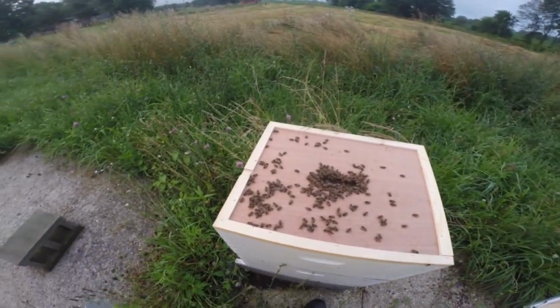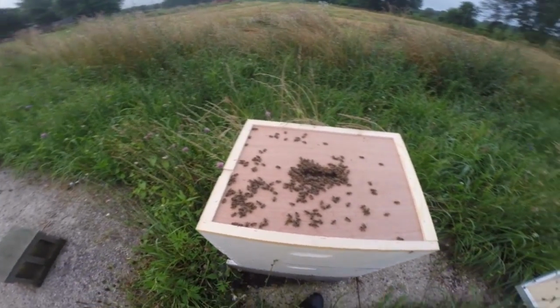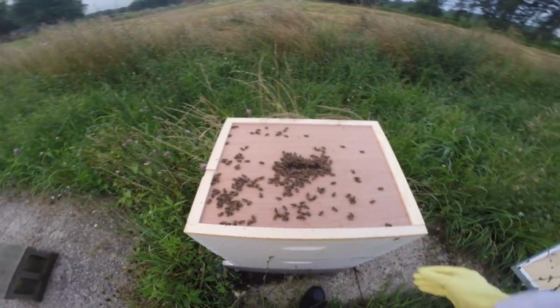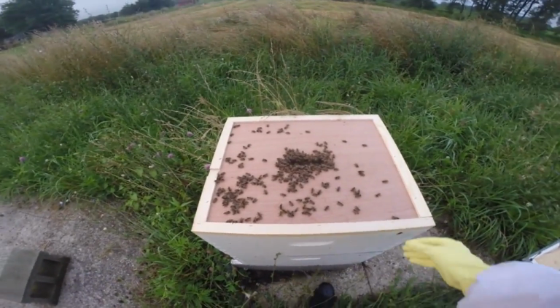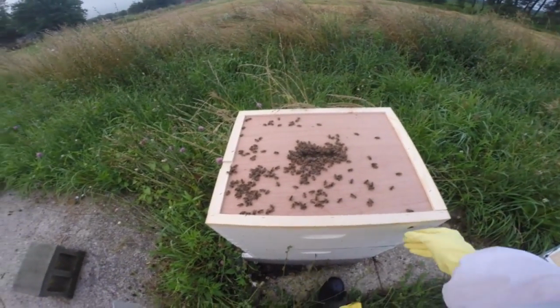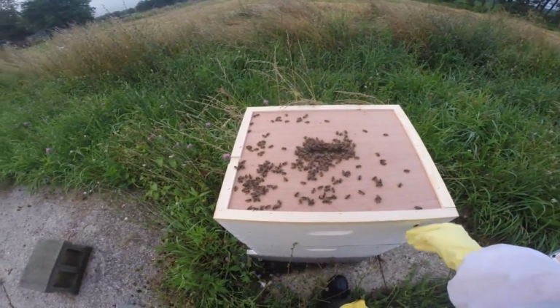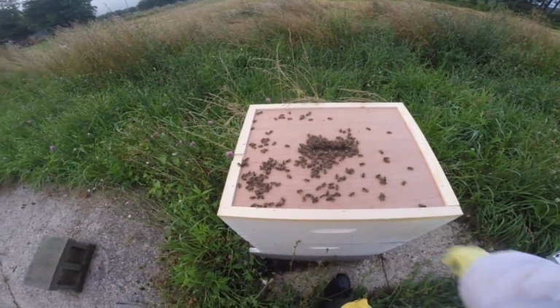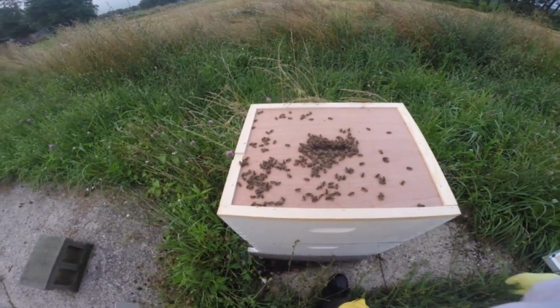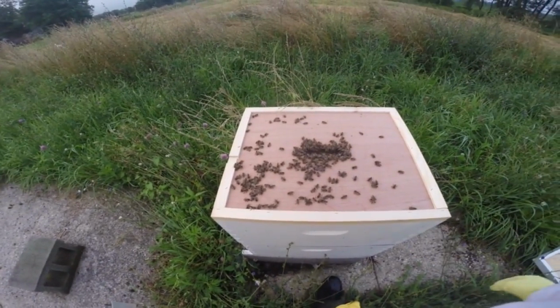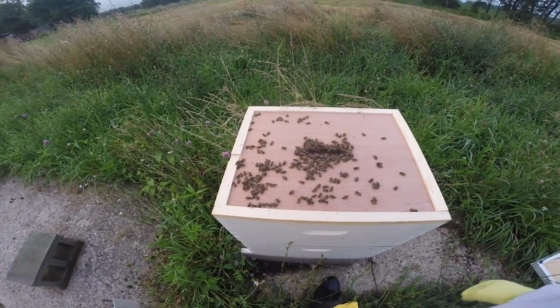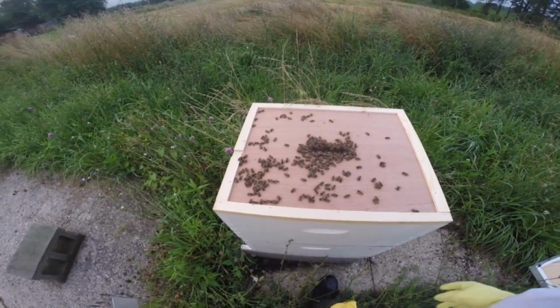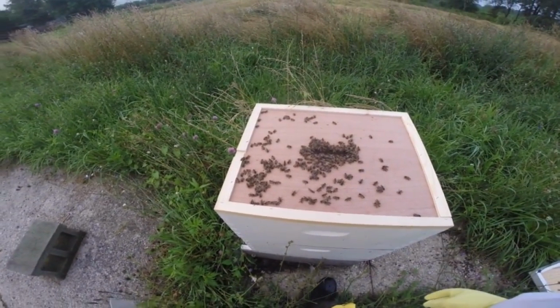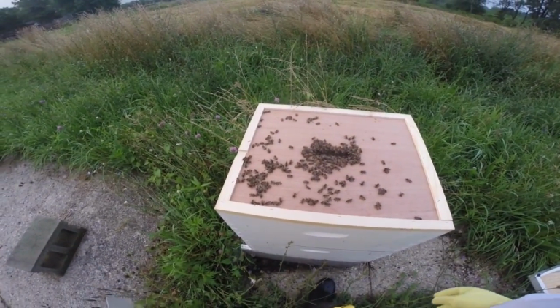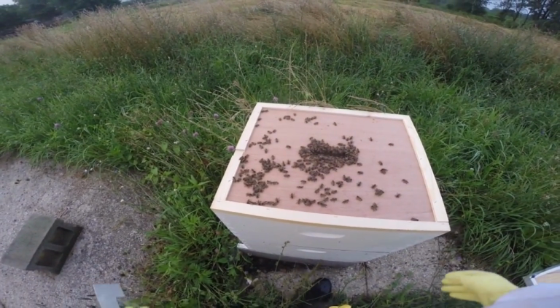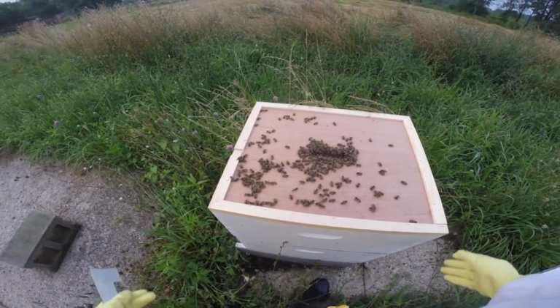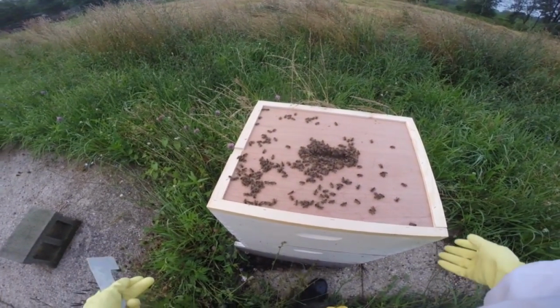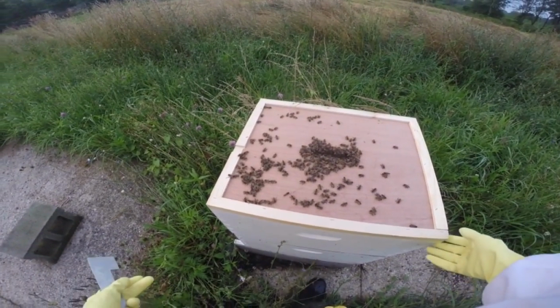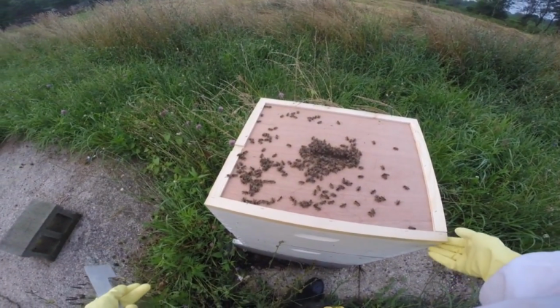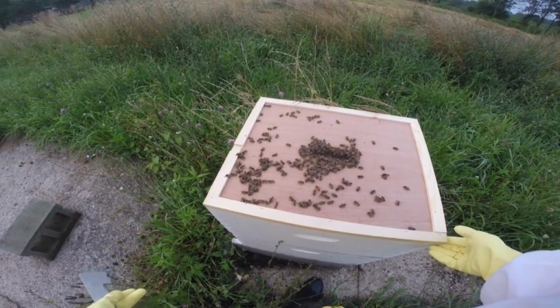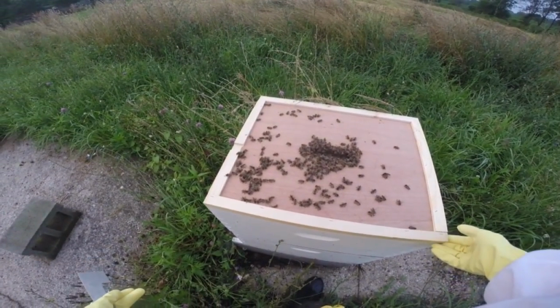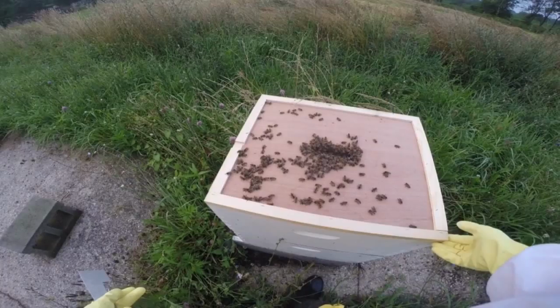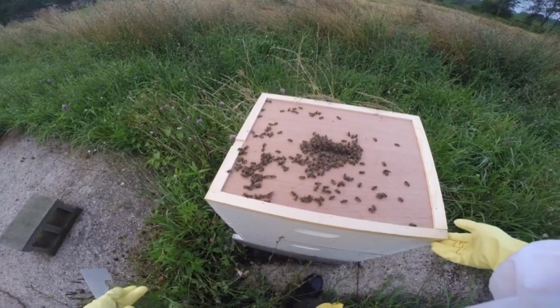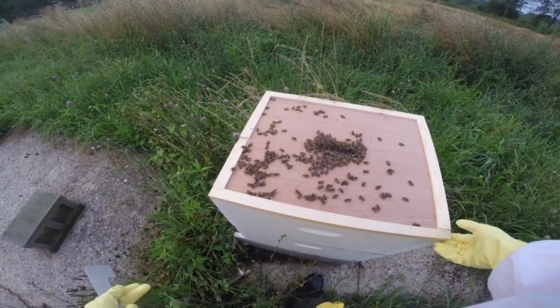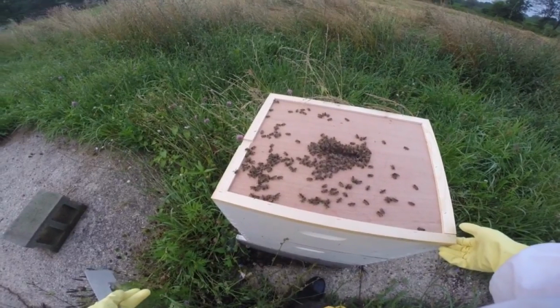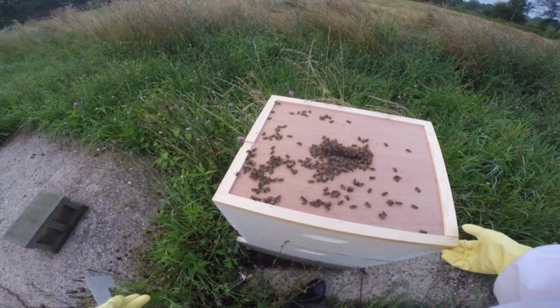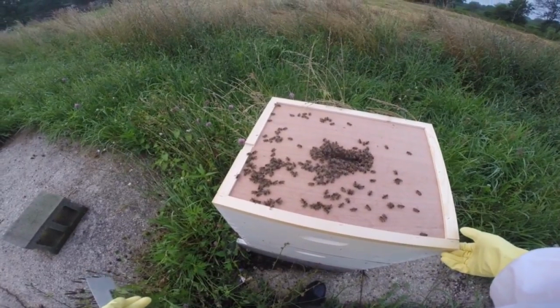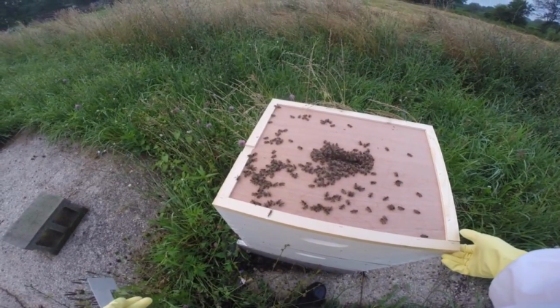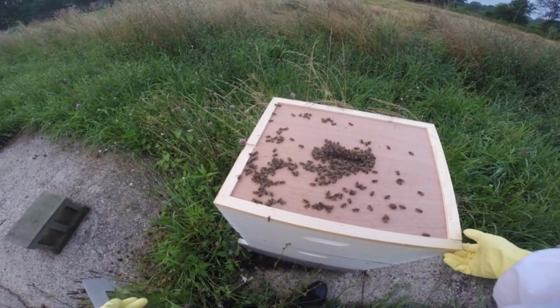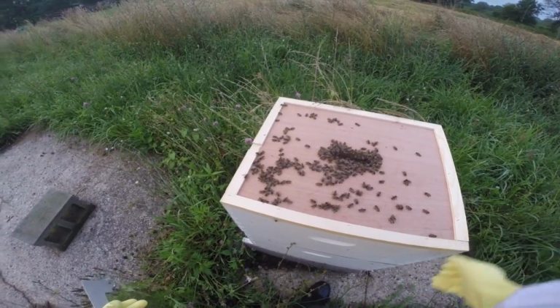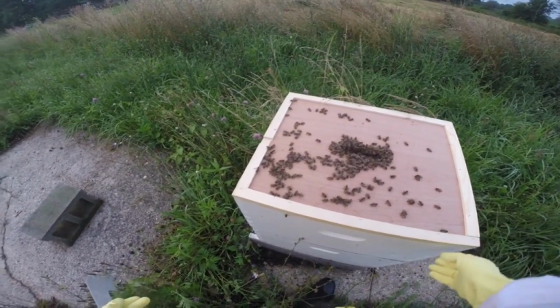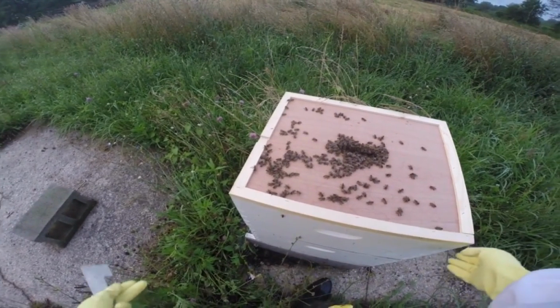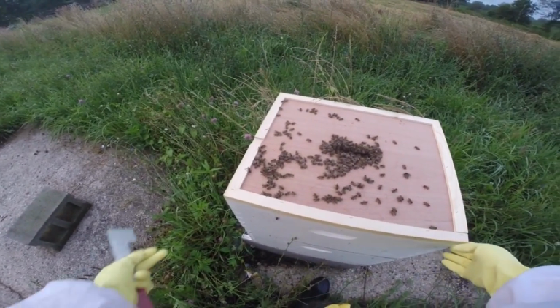Oh yuck. All these earwigs have gotten in. Looks like they're getting stung though. The bees don't like them.